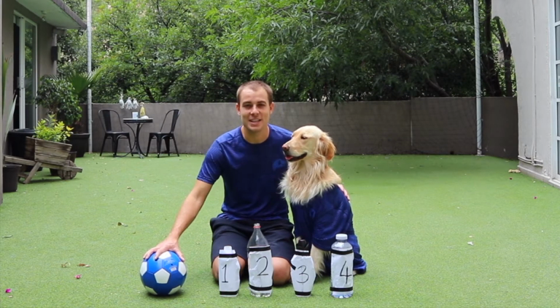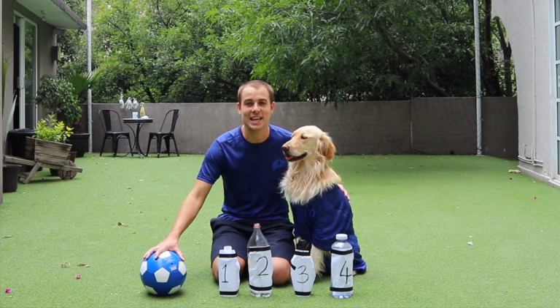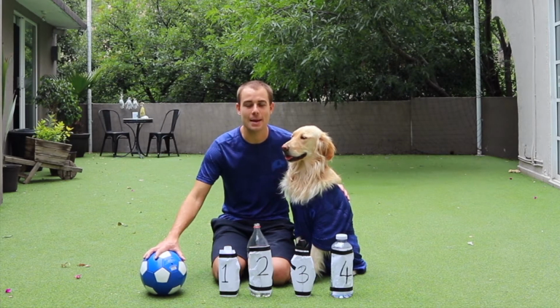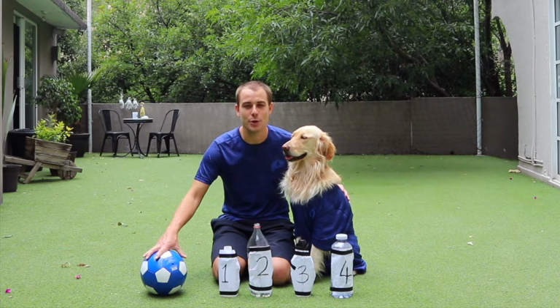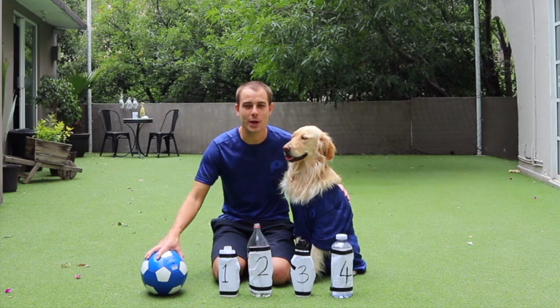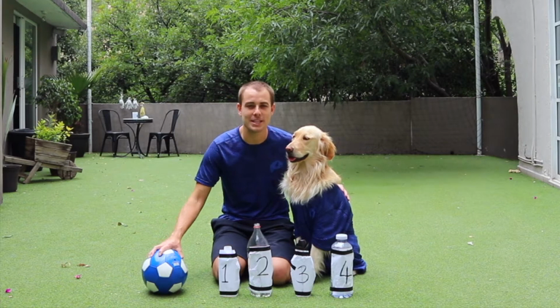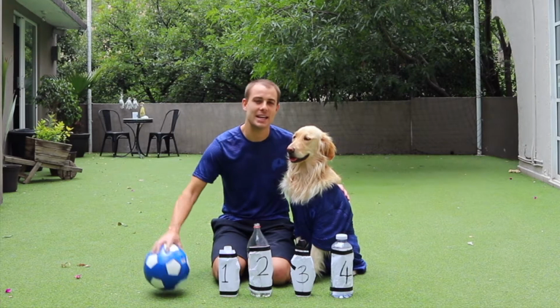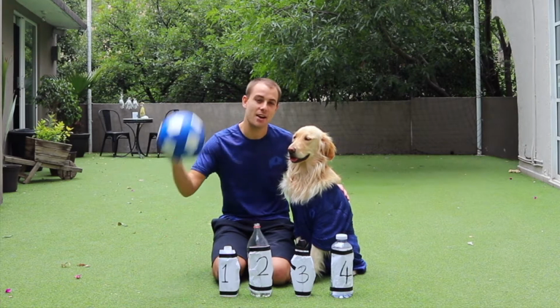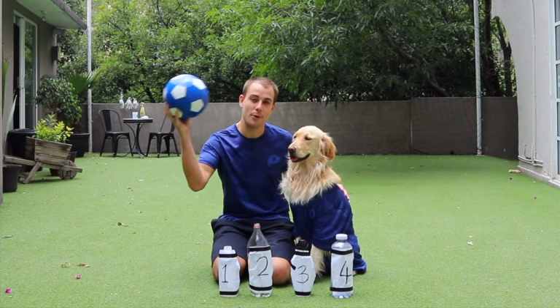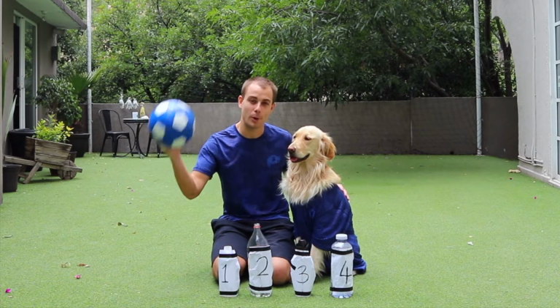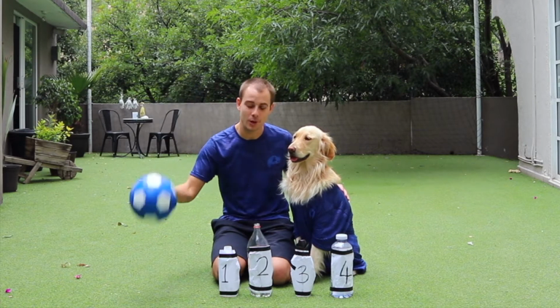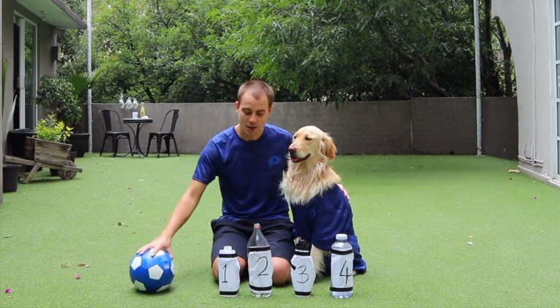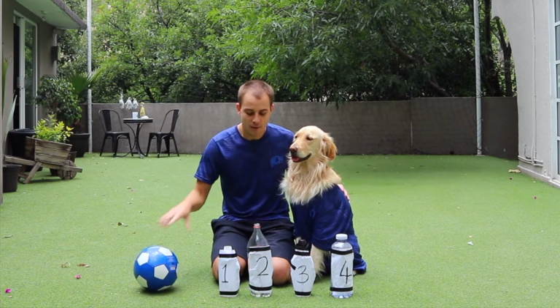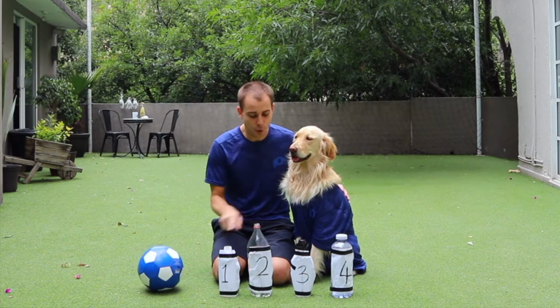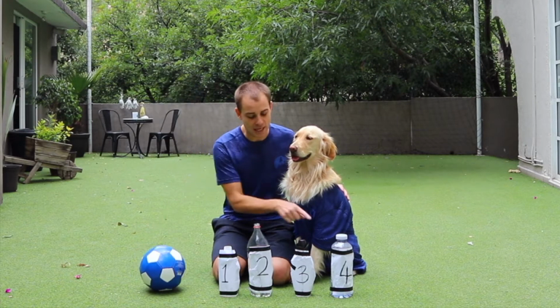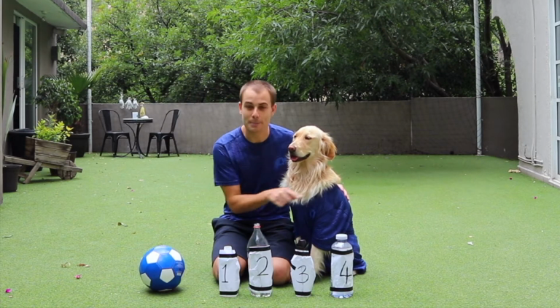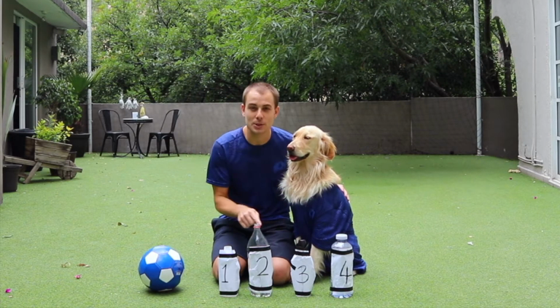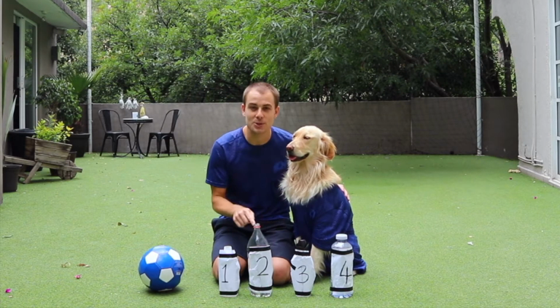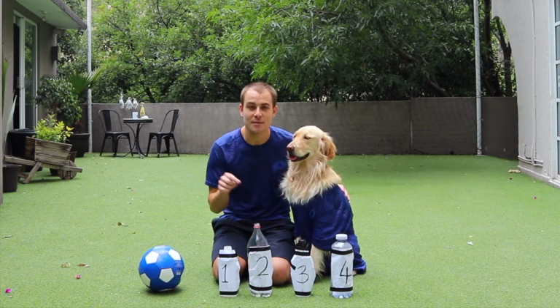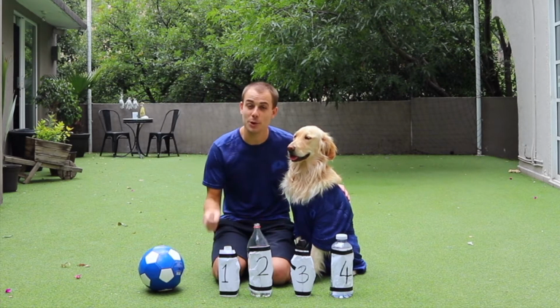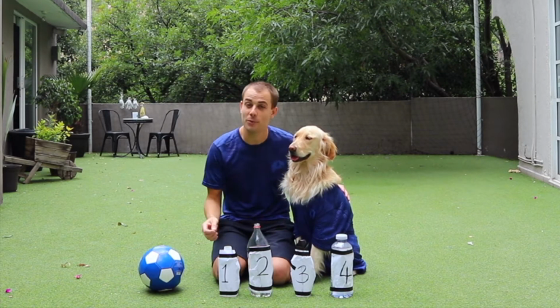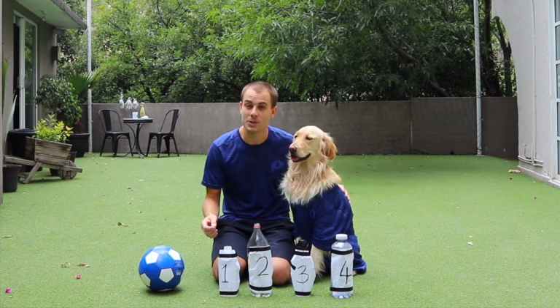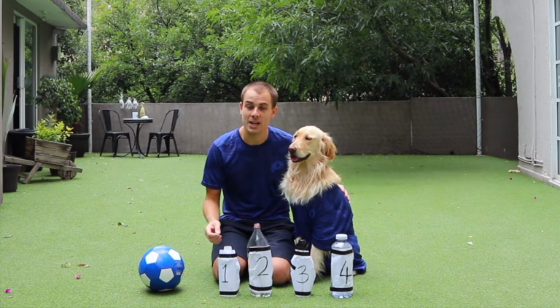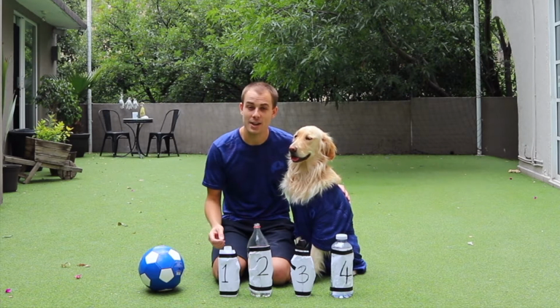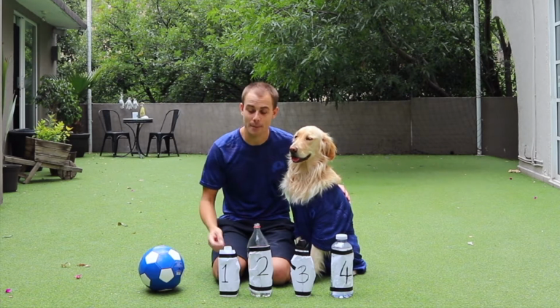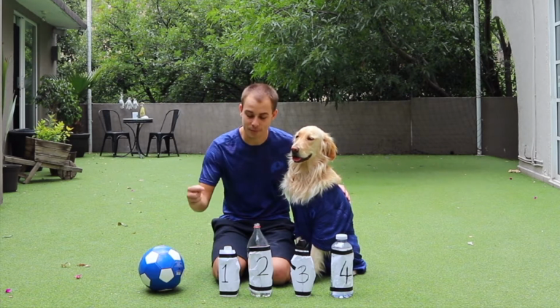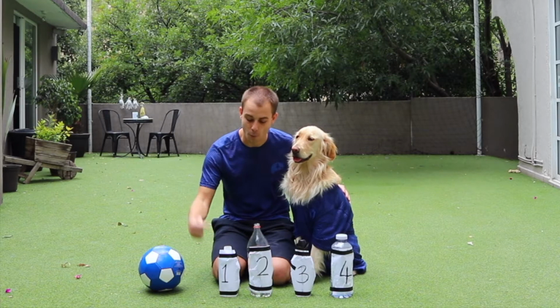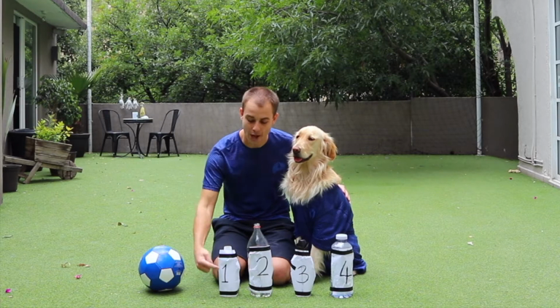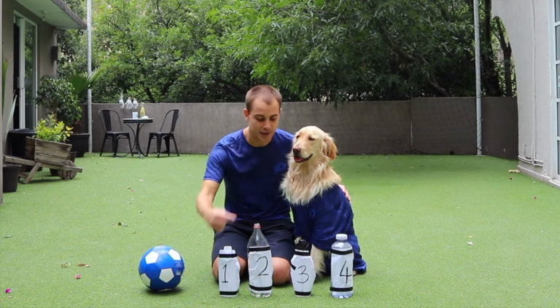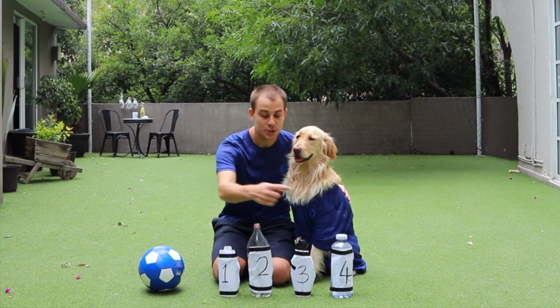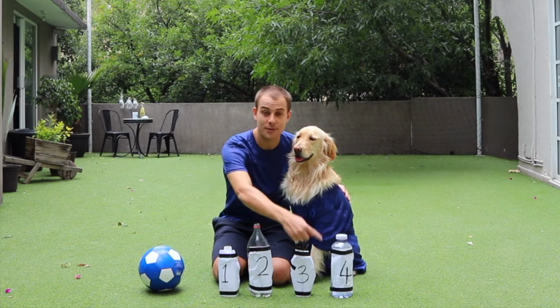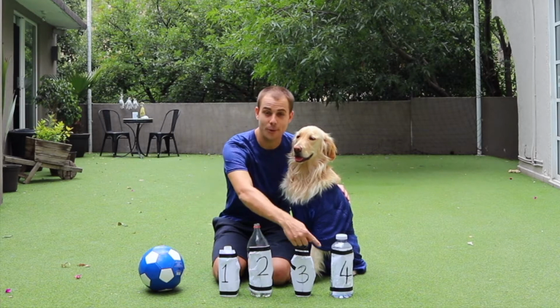For this game, you are going to need a football and four plastic bottles filled with water, numbered from one to four.